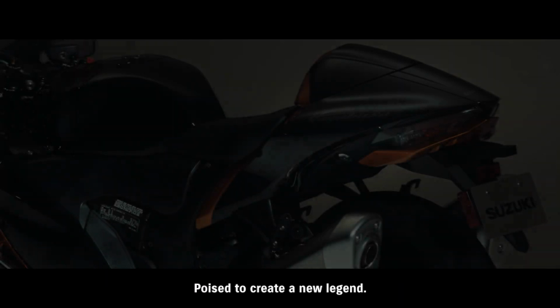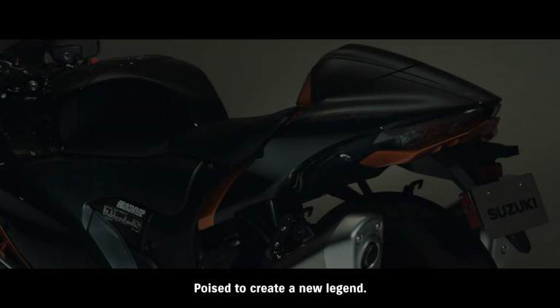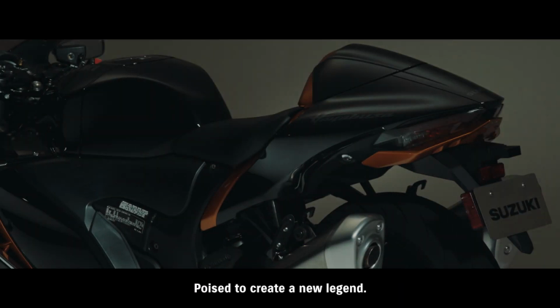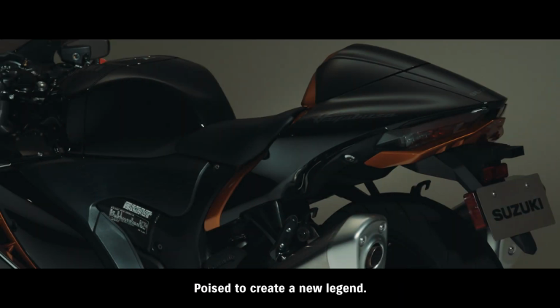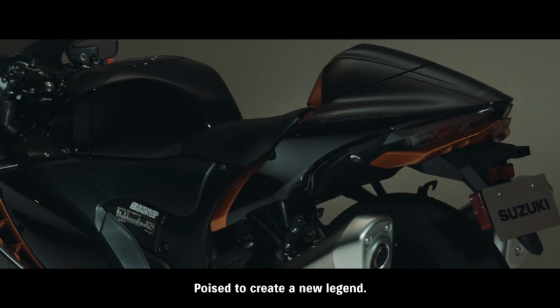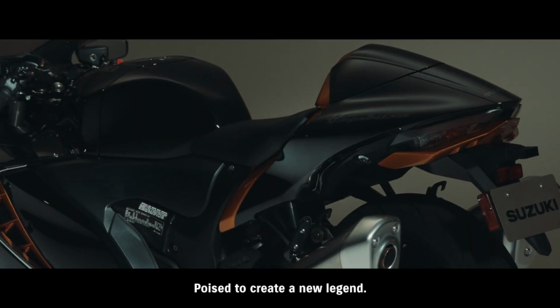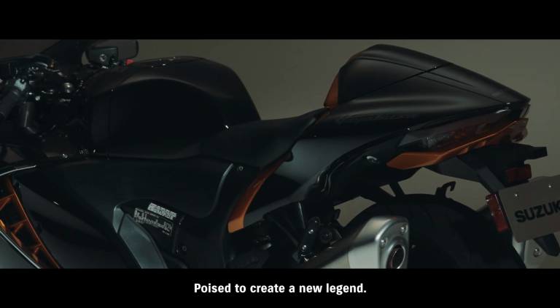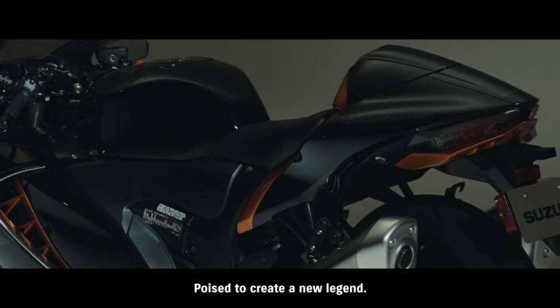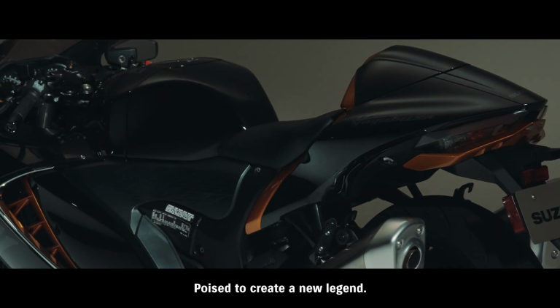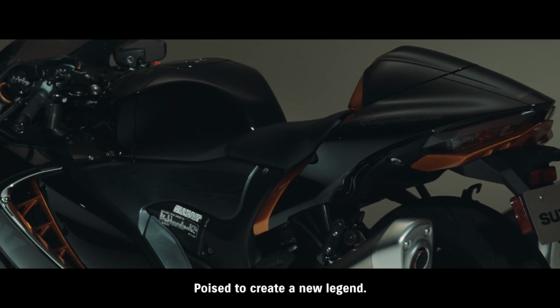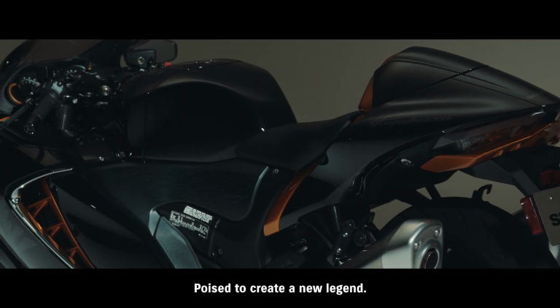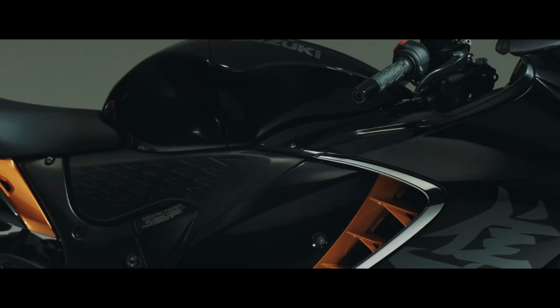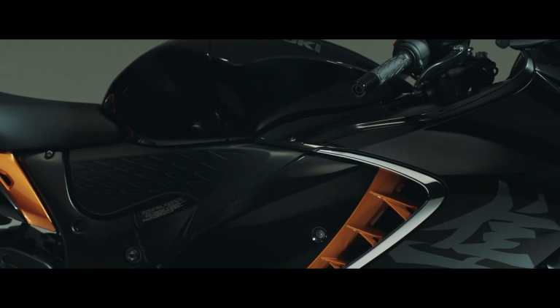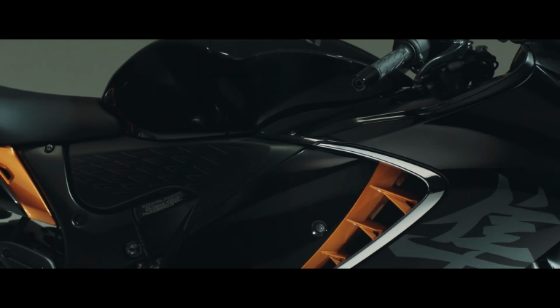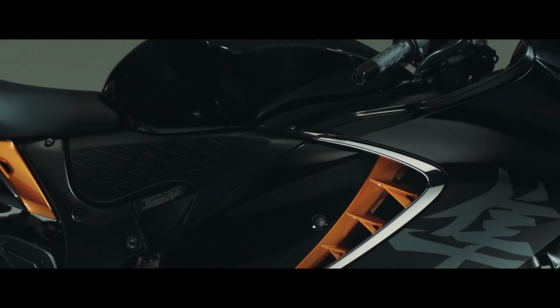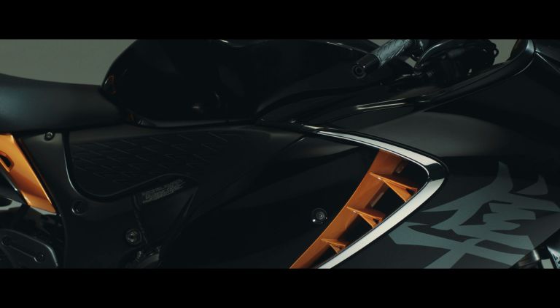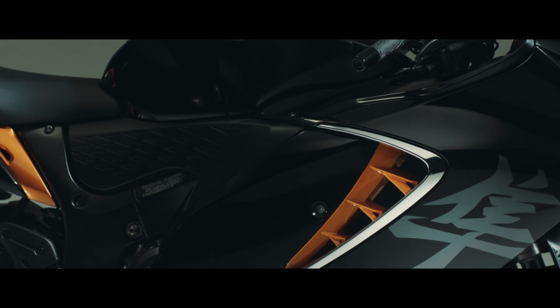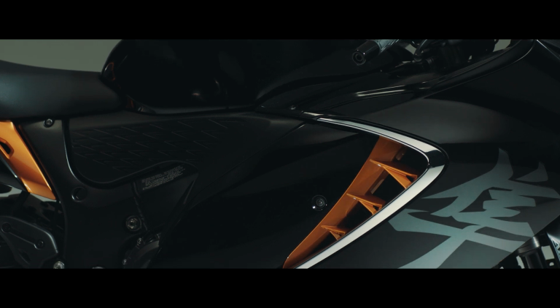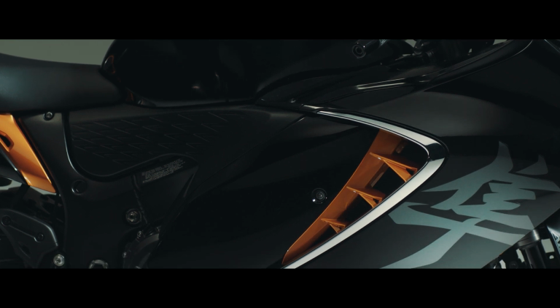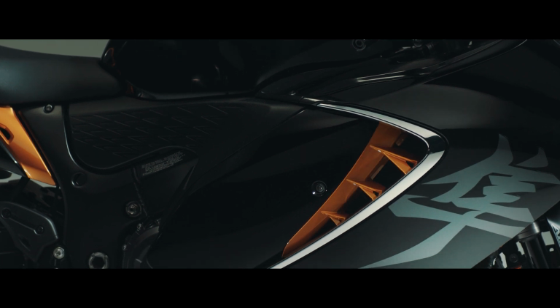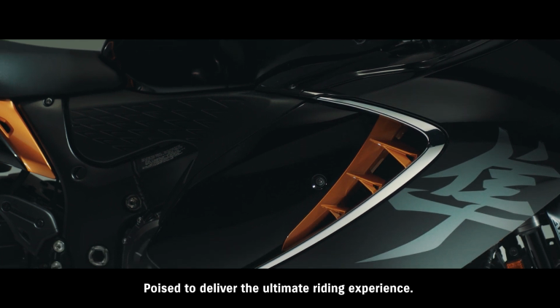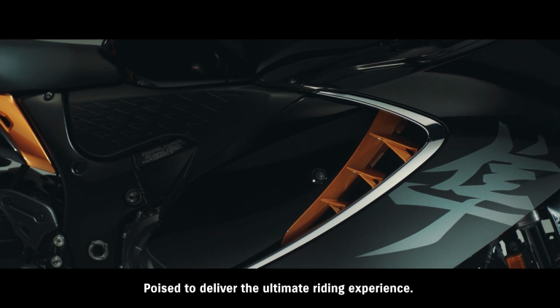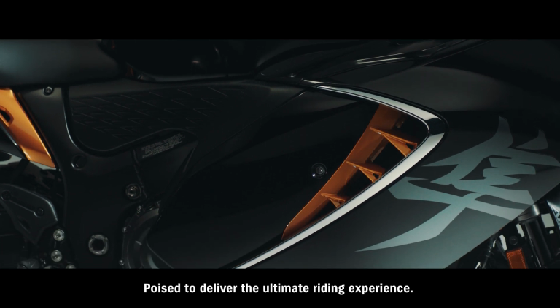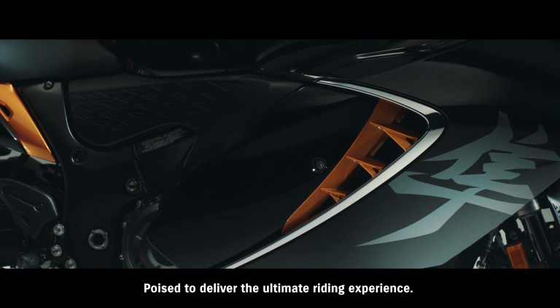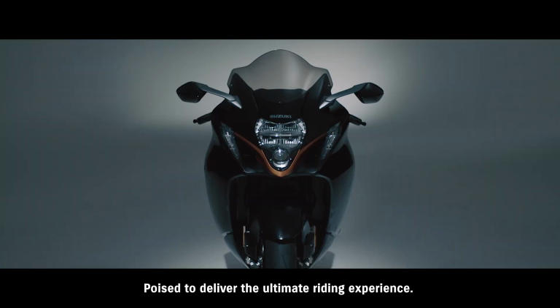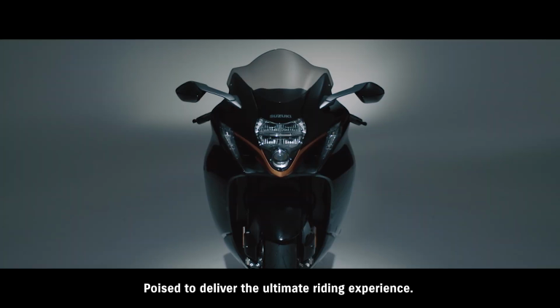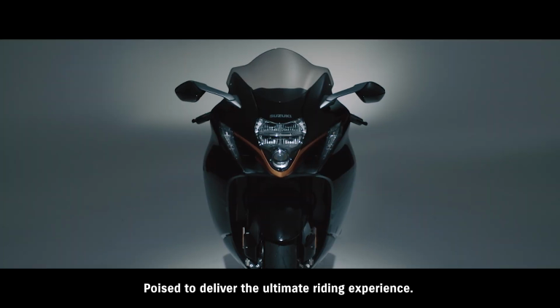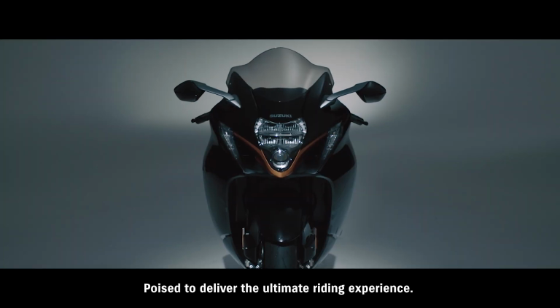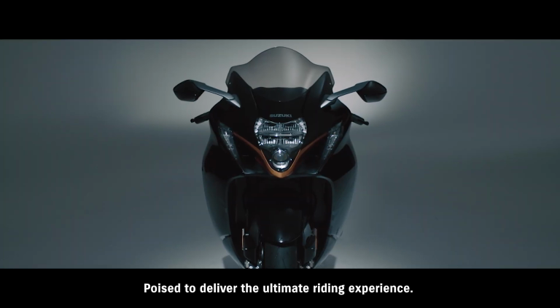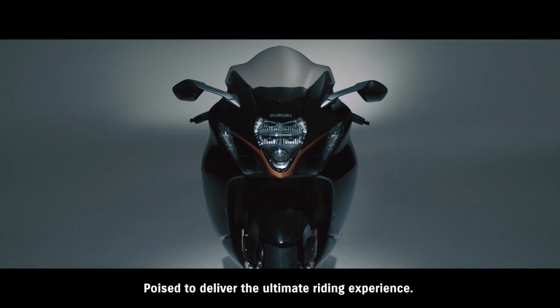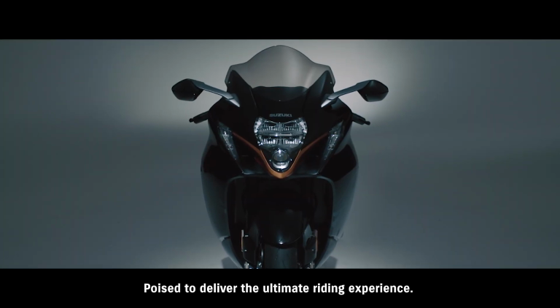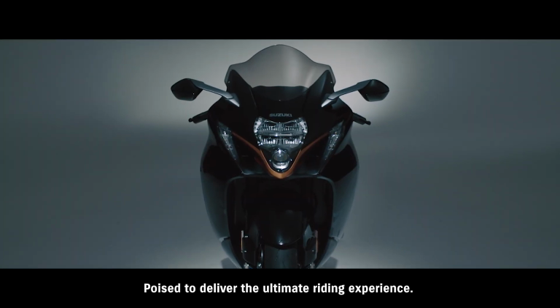Poised to create a new legend. Poised to deliver the ultimate riding experience.